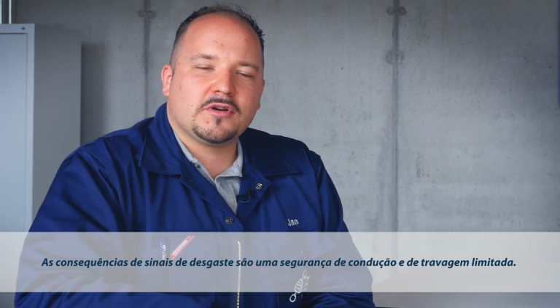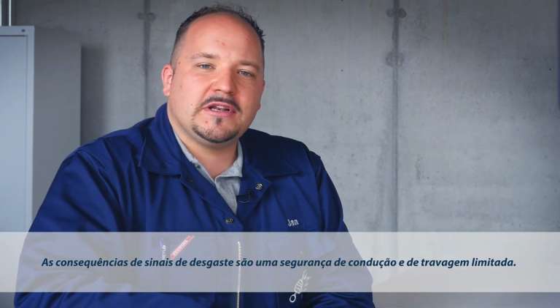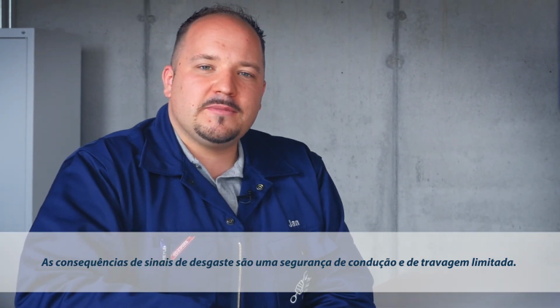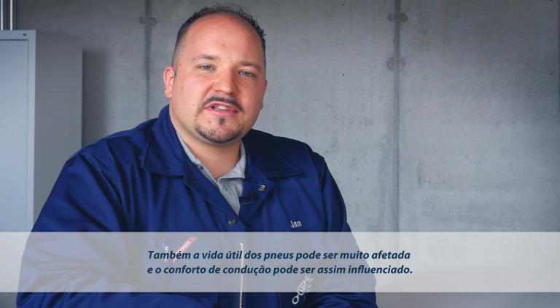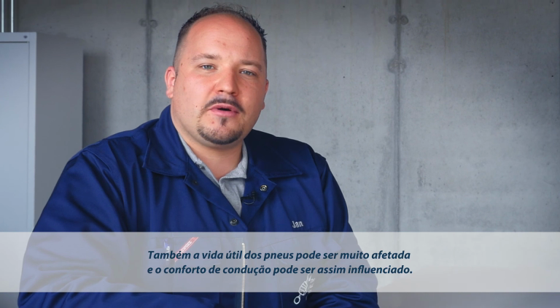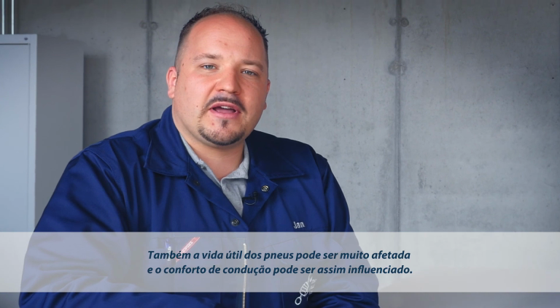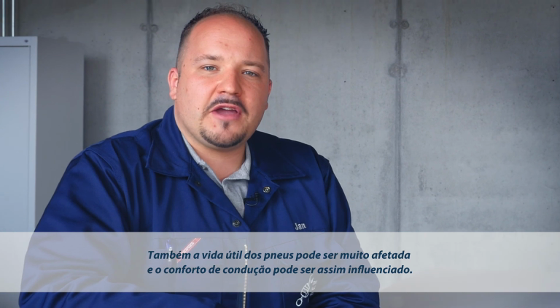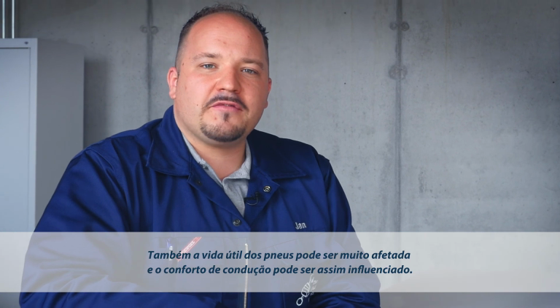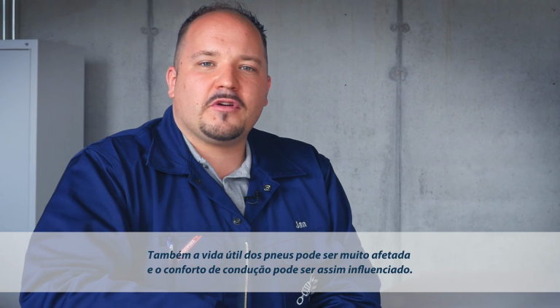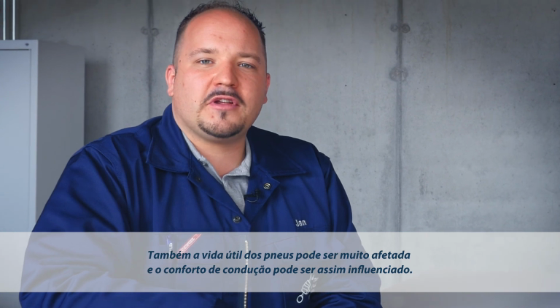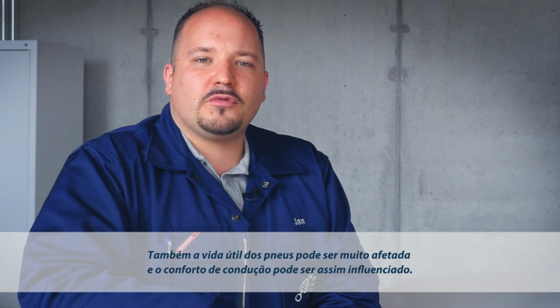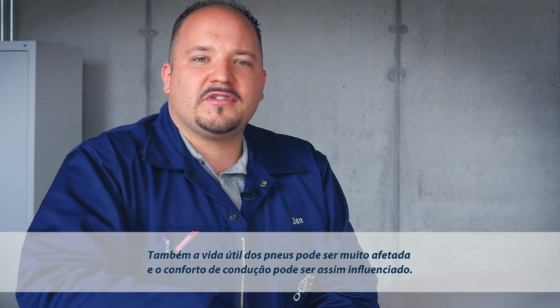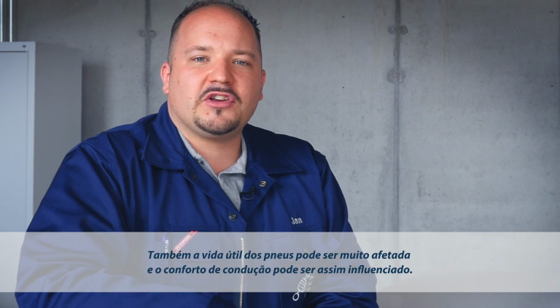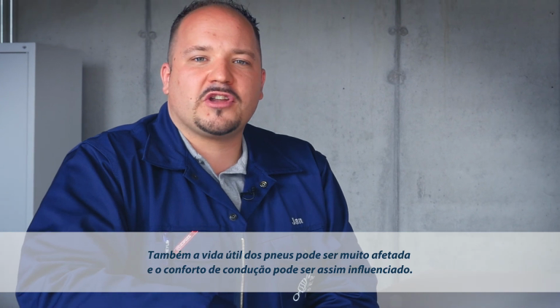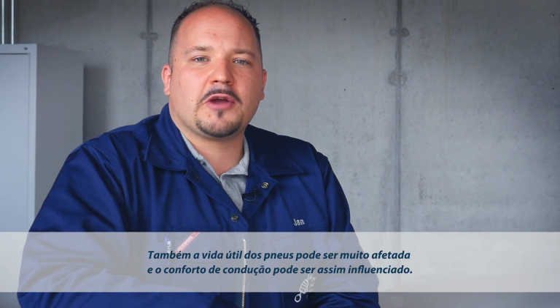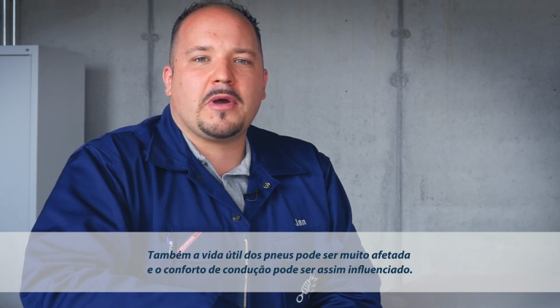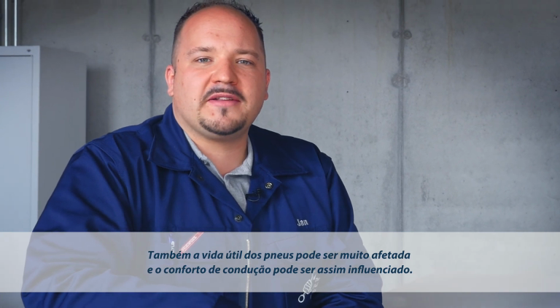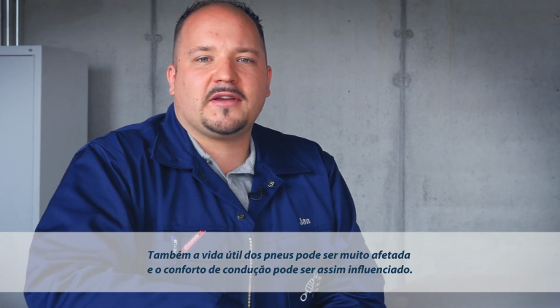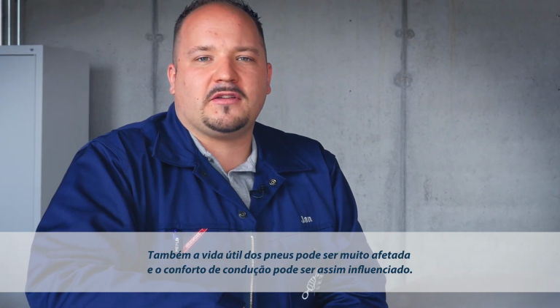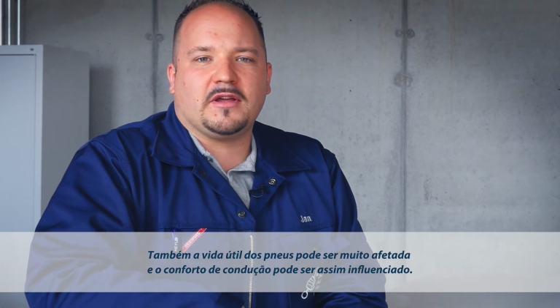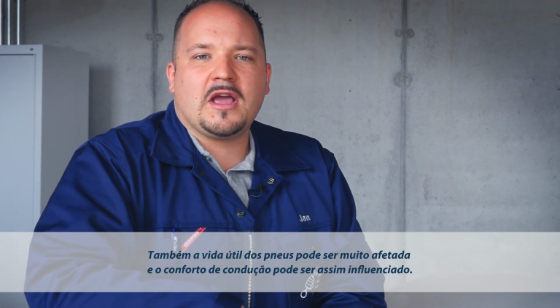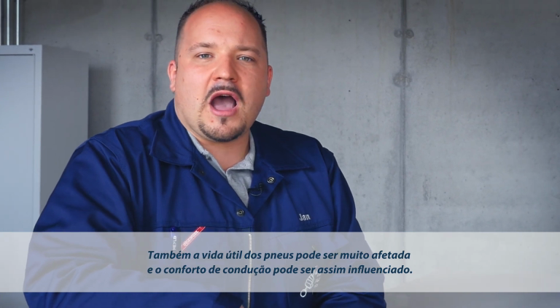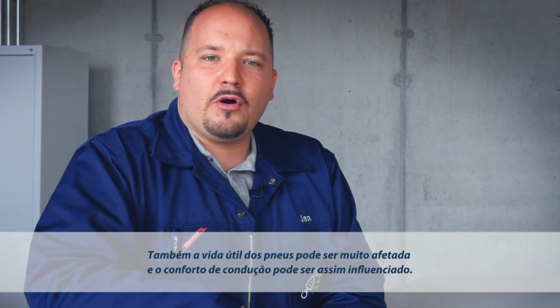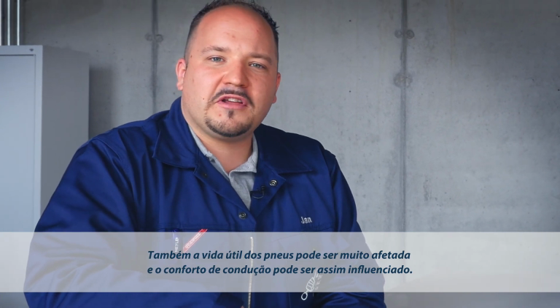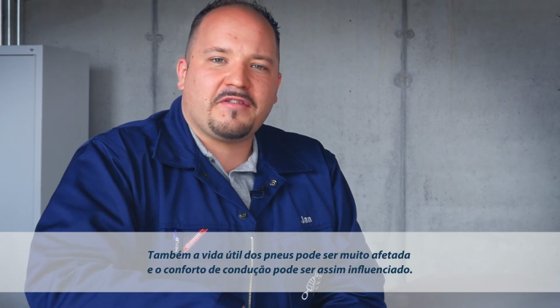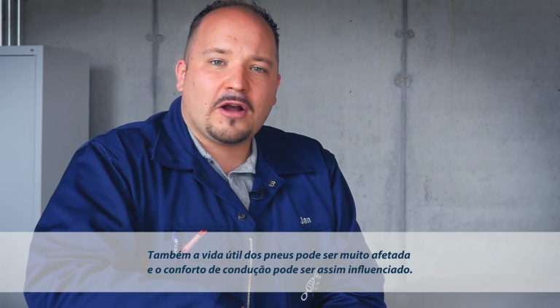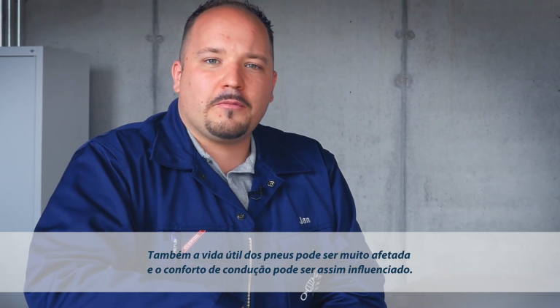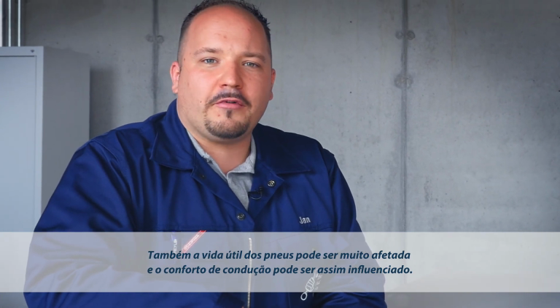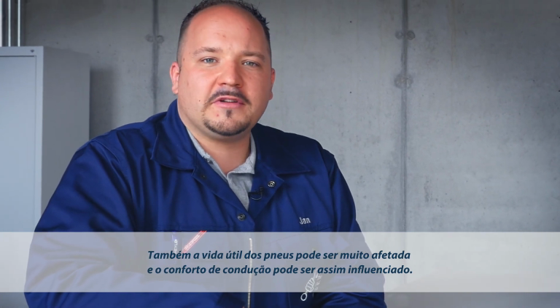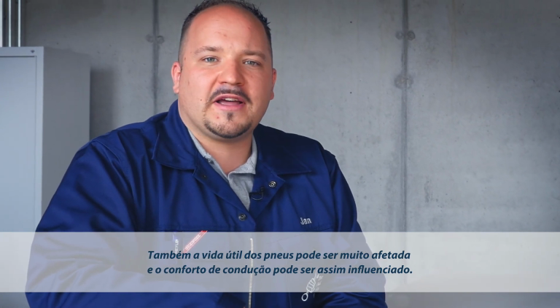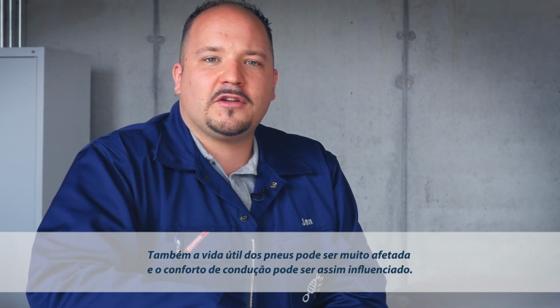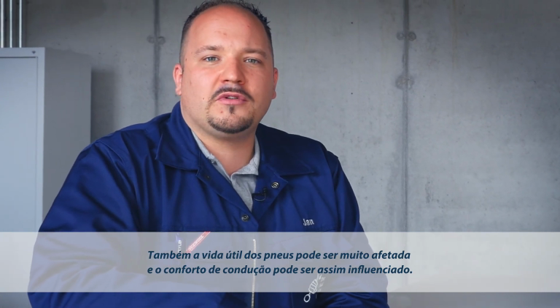Worn-out tires reduce driving and braking safety considerably. The tire's service life is dramatically reduced, and so is driving comfort.